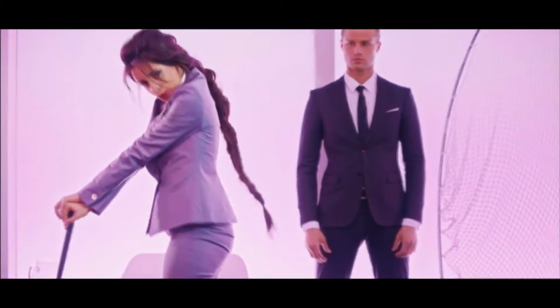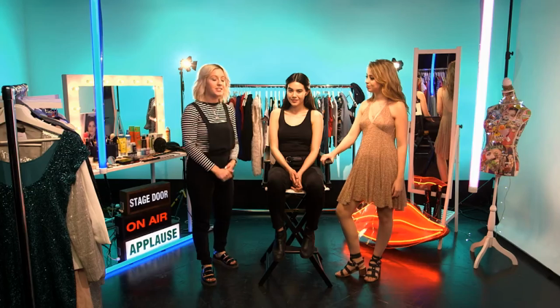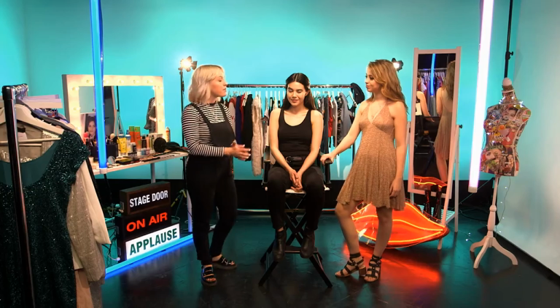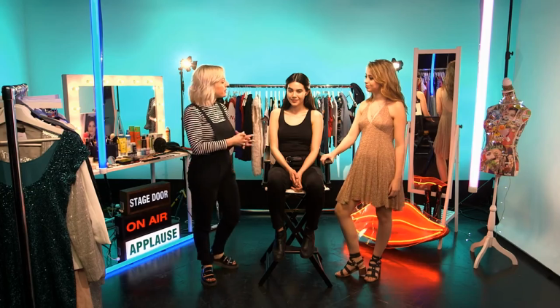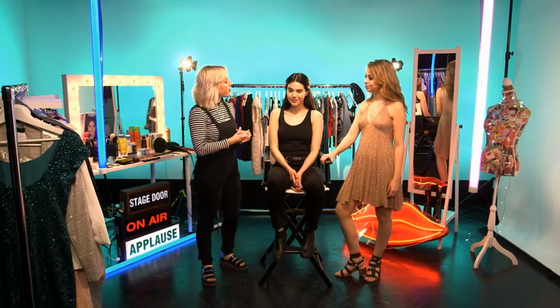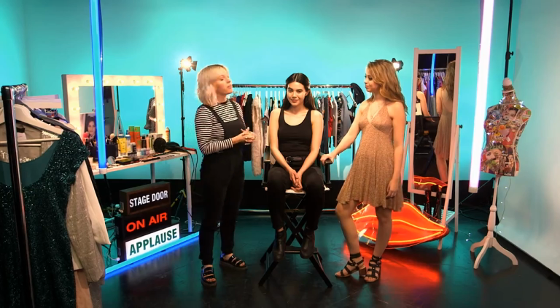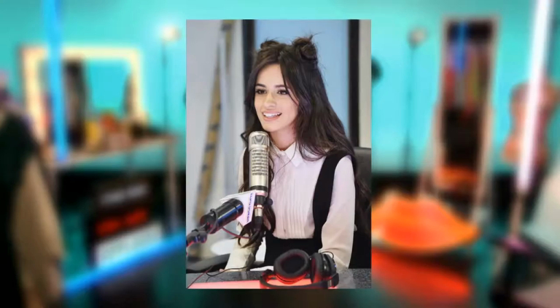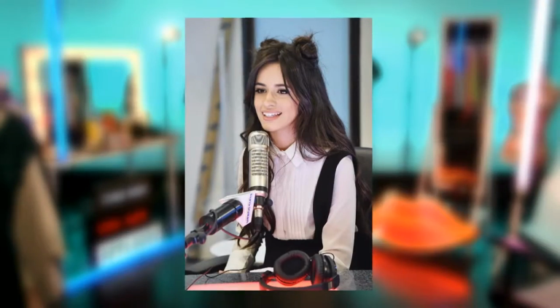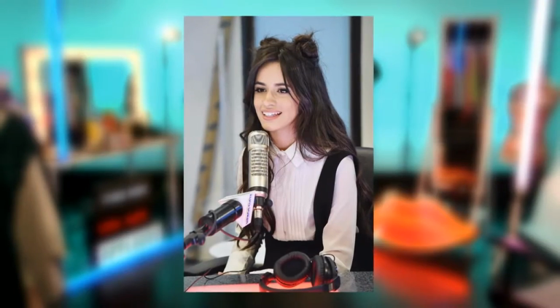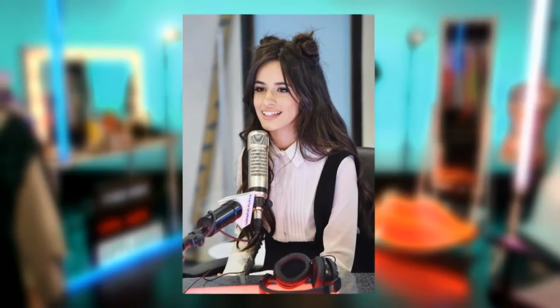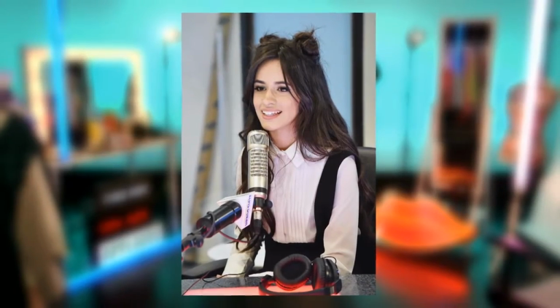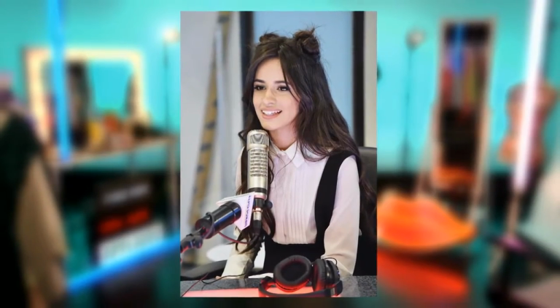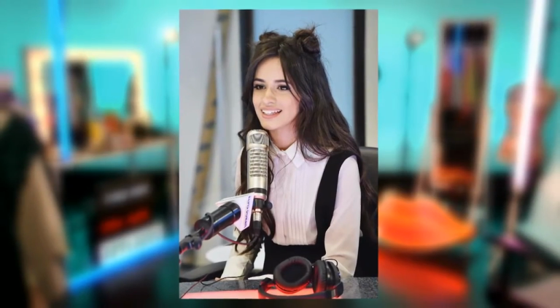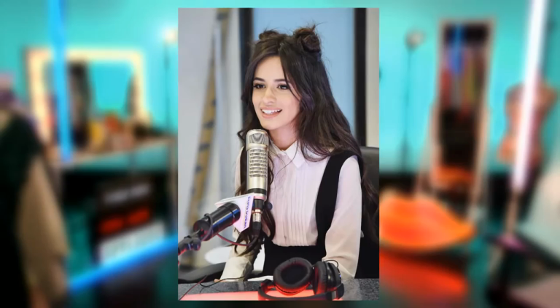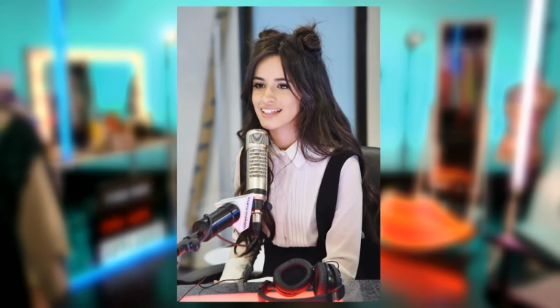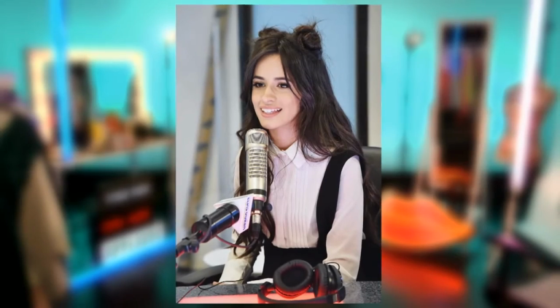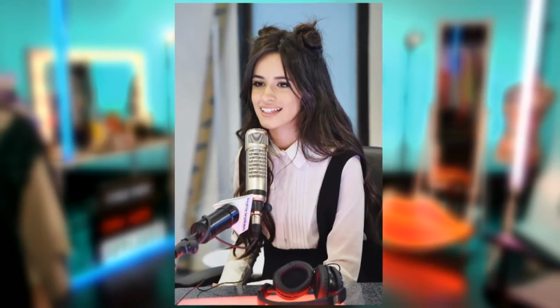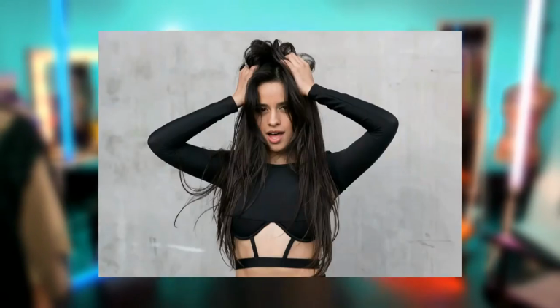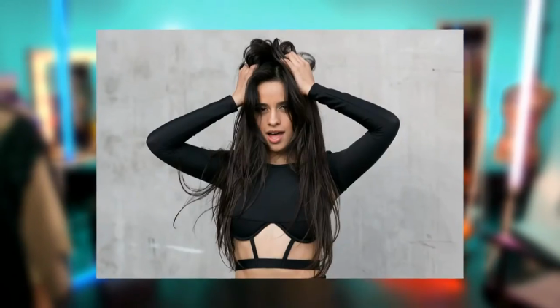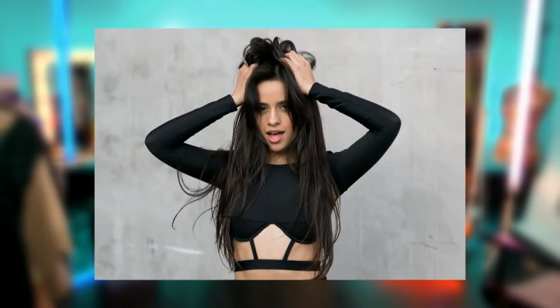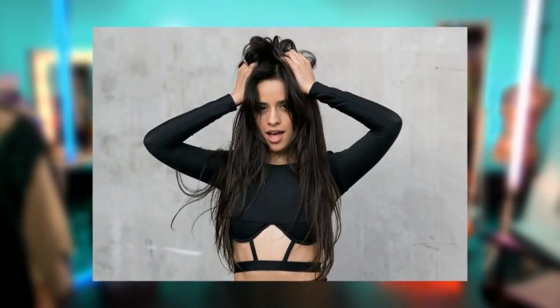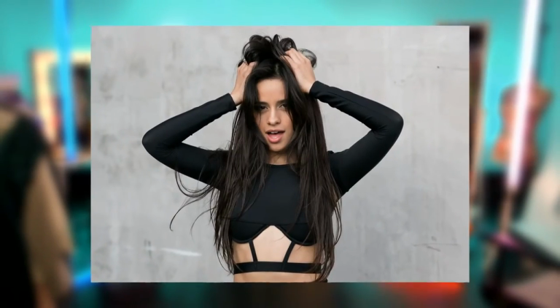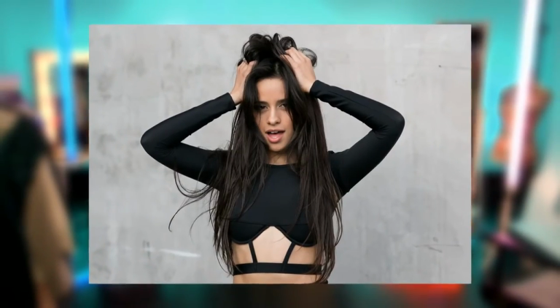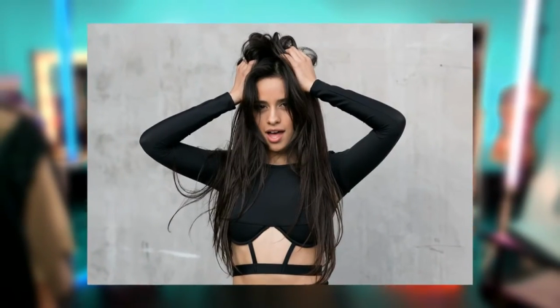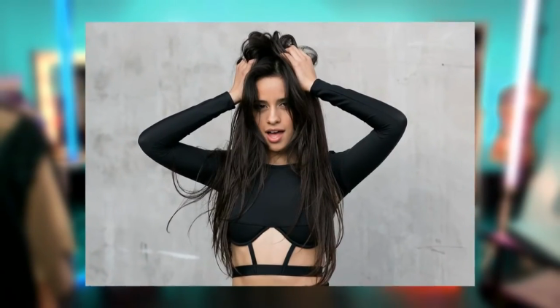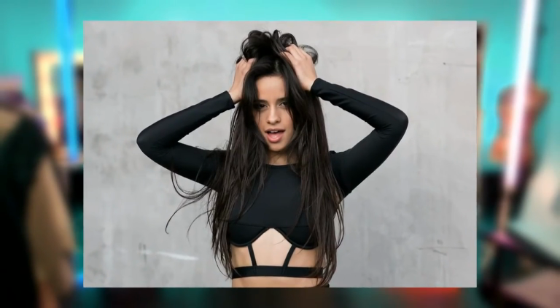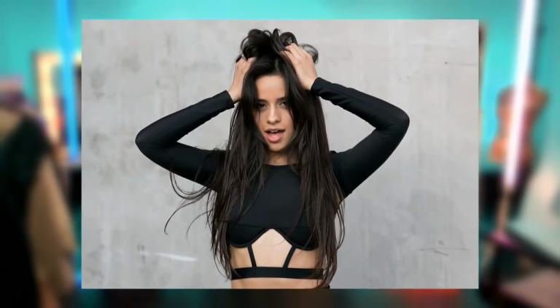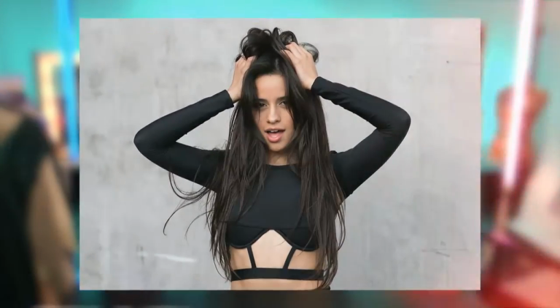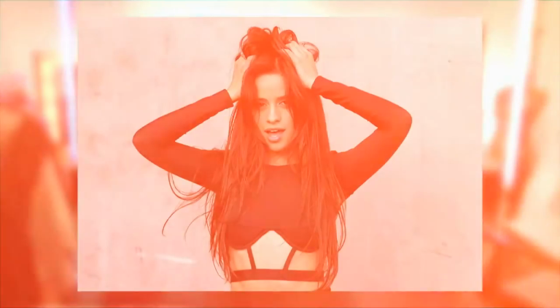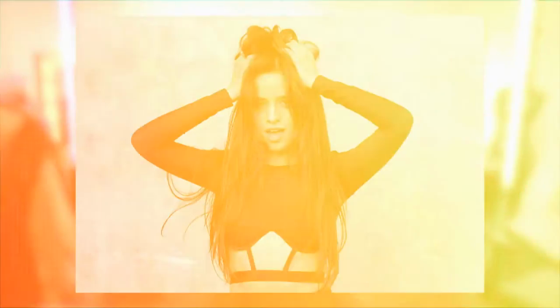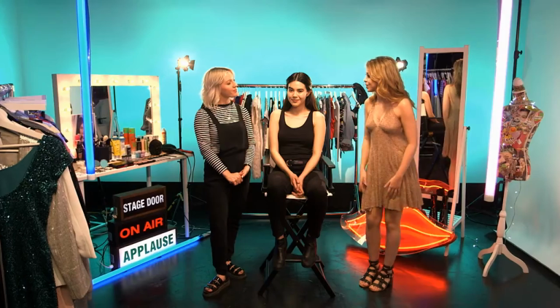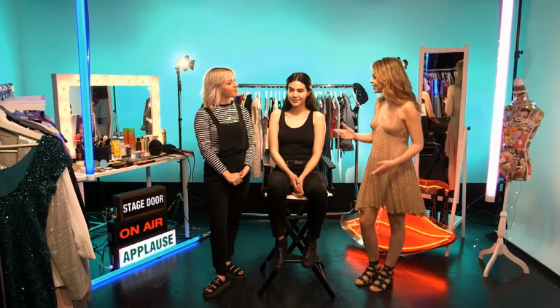Today we're going to be showing you the fun festival eye that Camilla loves to sport, also natural lips and really beautiful glowy skin. Let's get started!